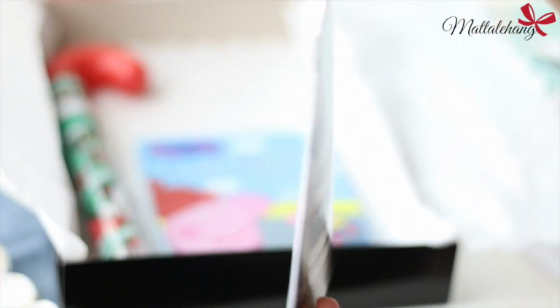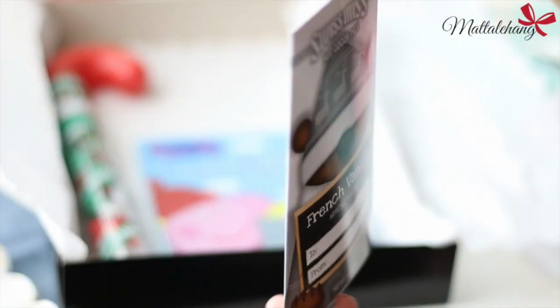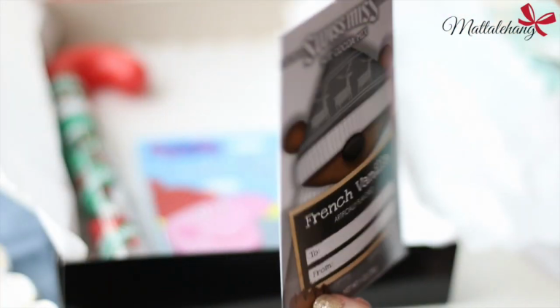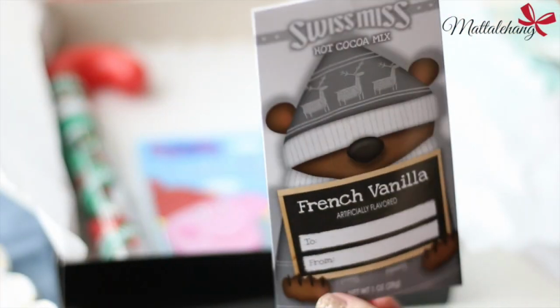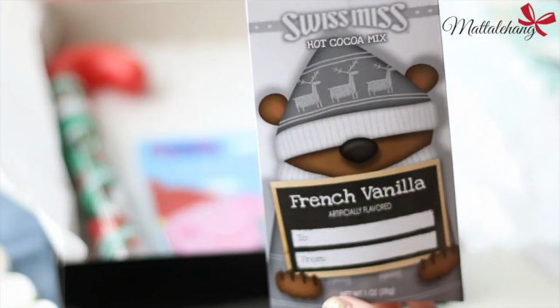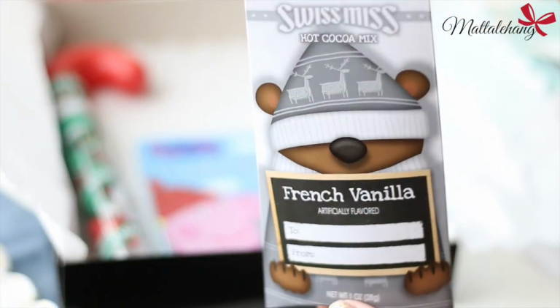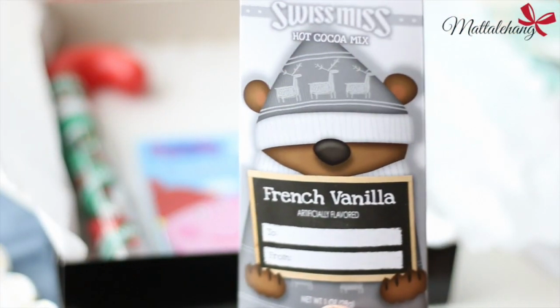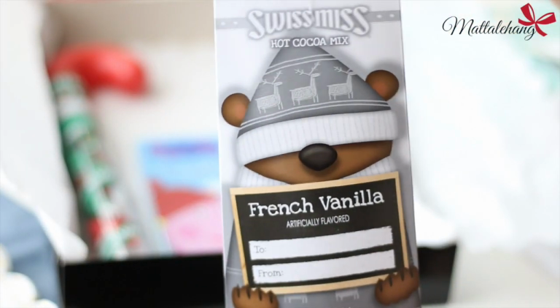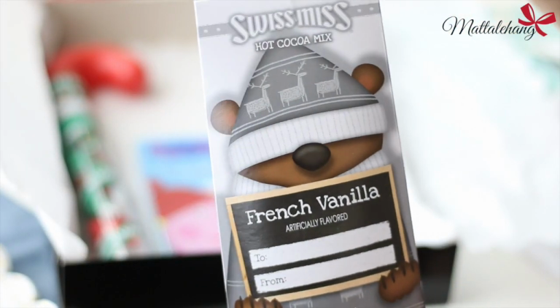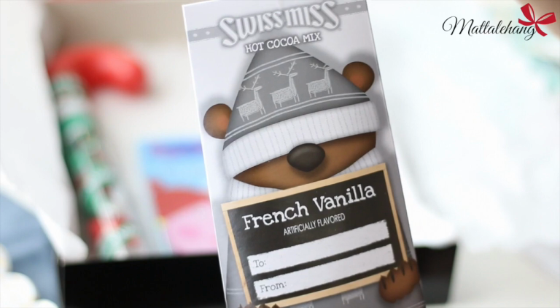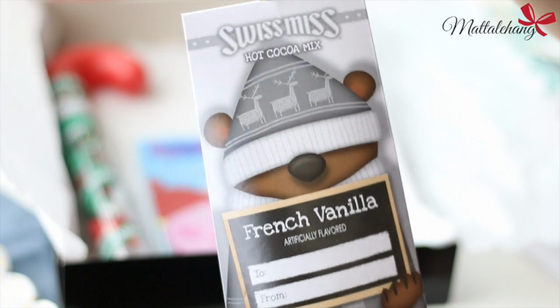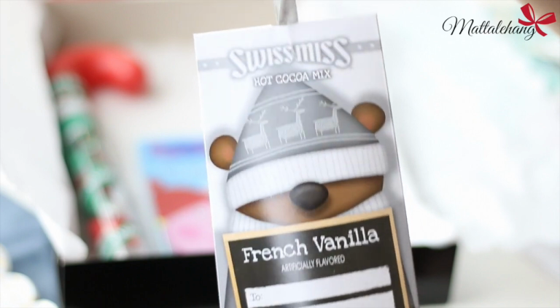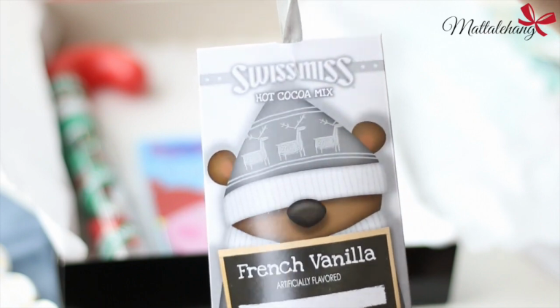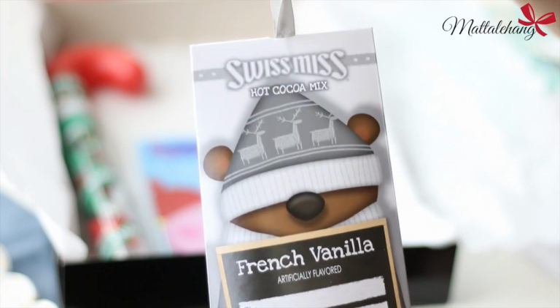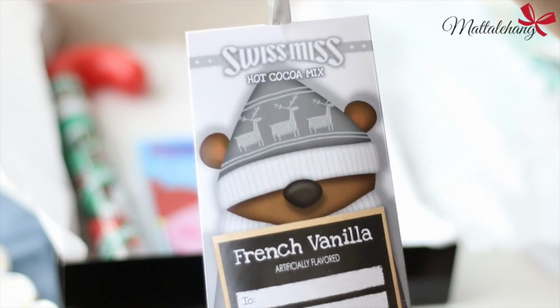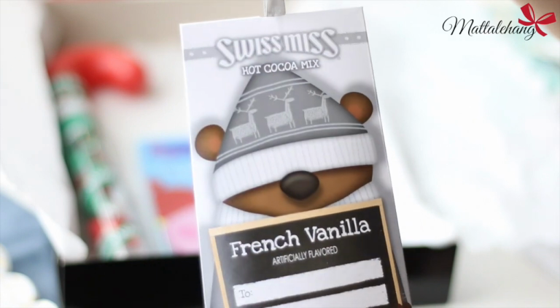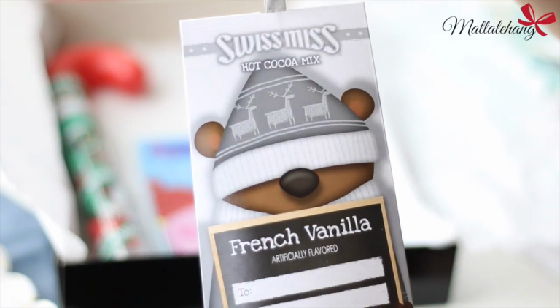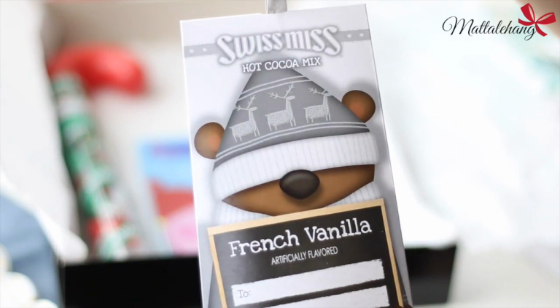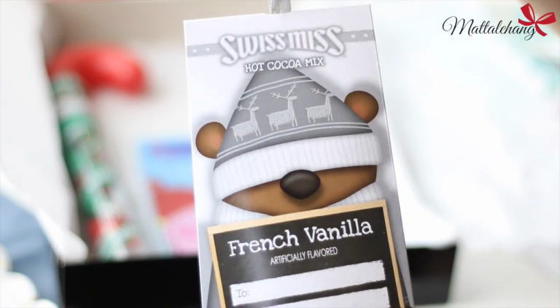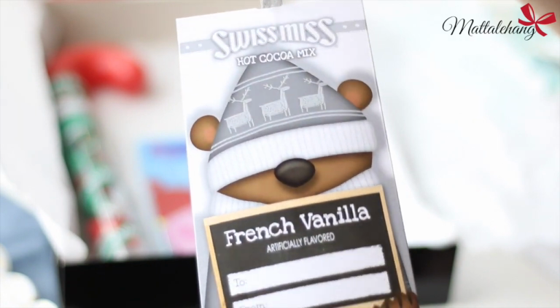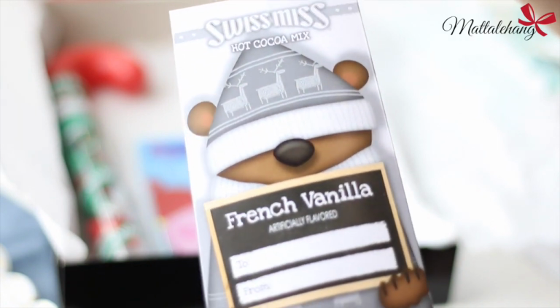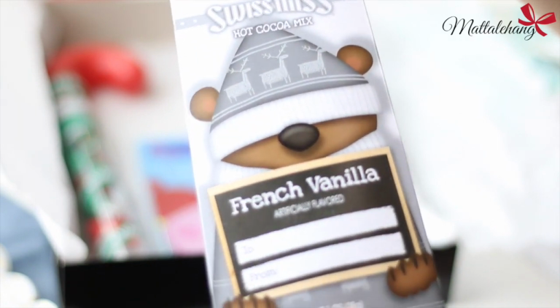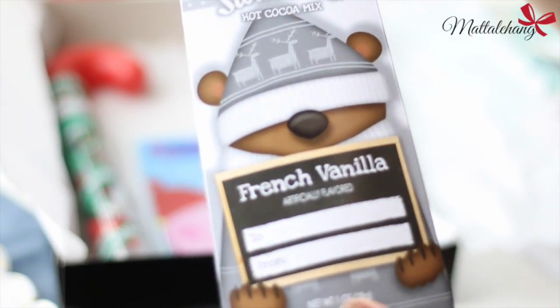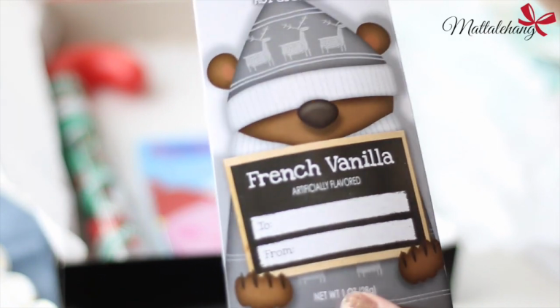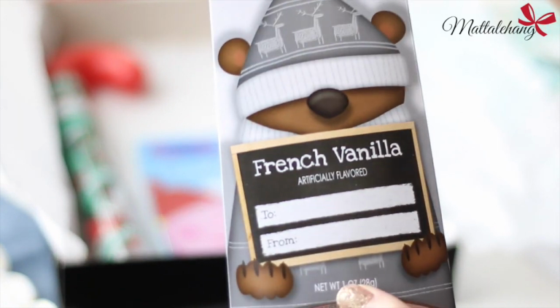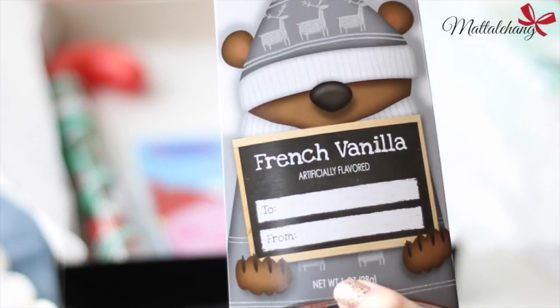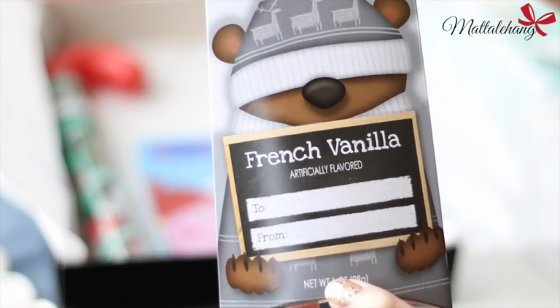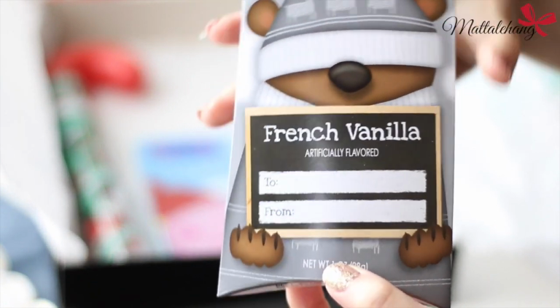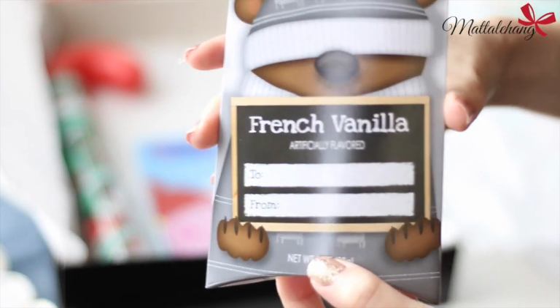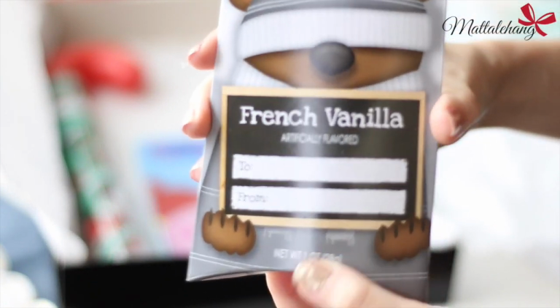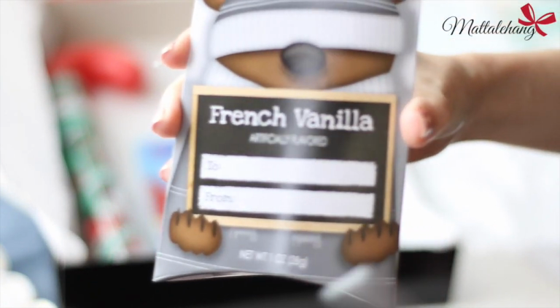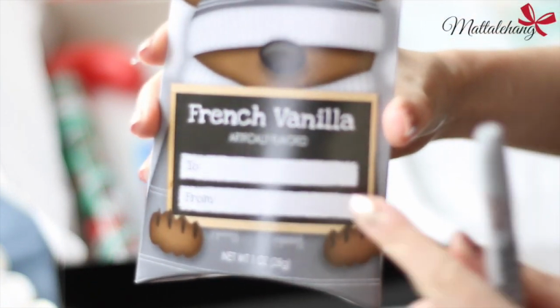Tiếp theo là một gói bột để pha hot chocolate, Donut vừa có thể nhâm nhi vừa xem phim.